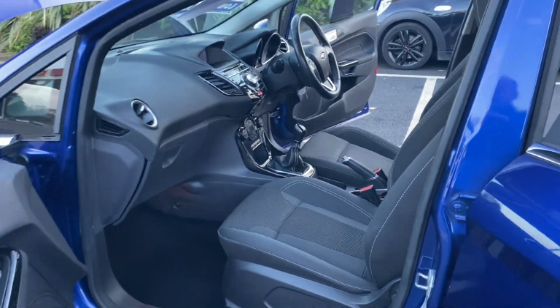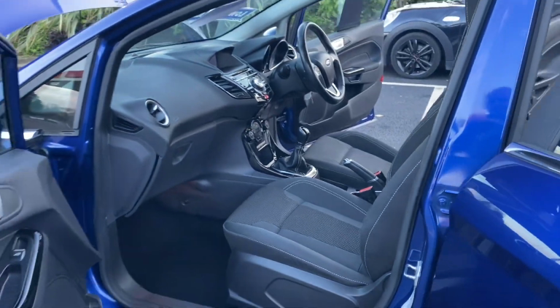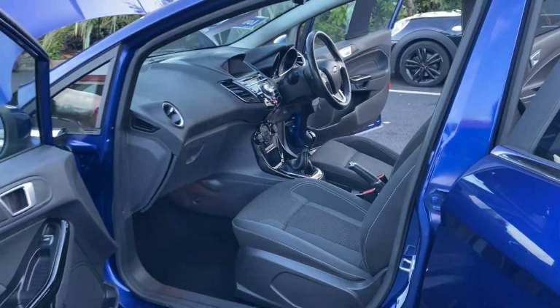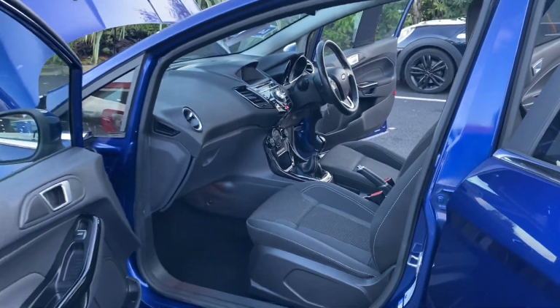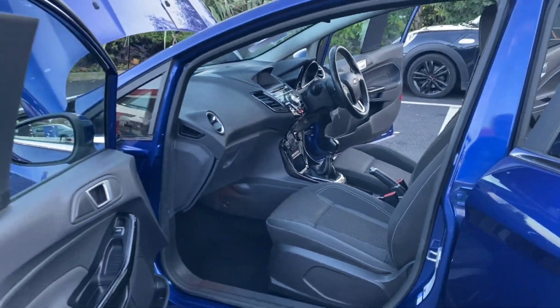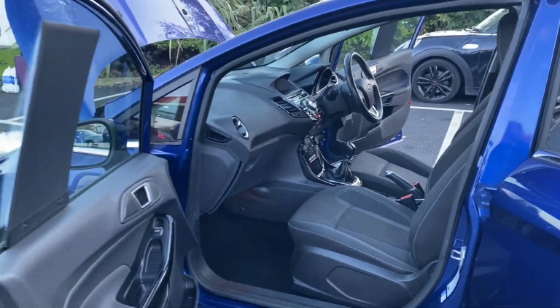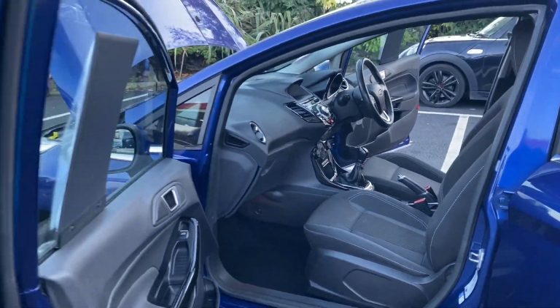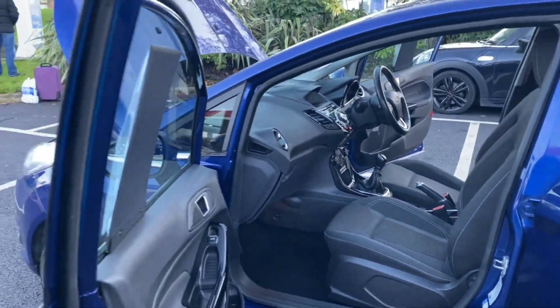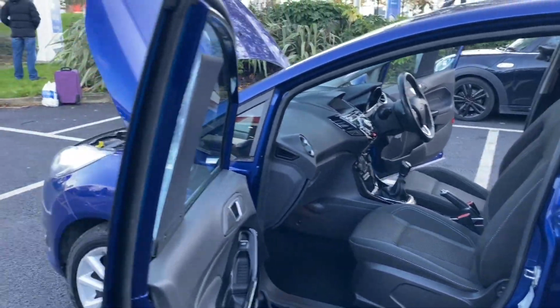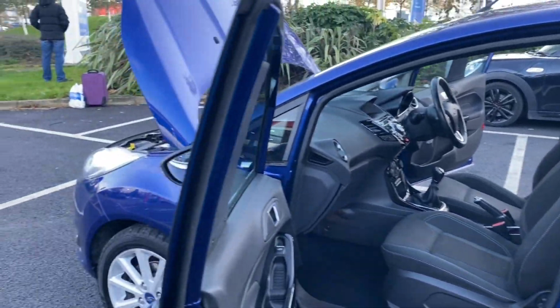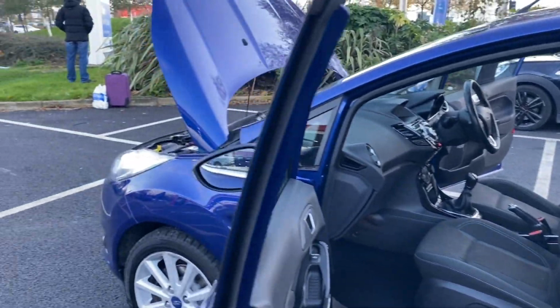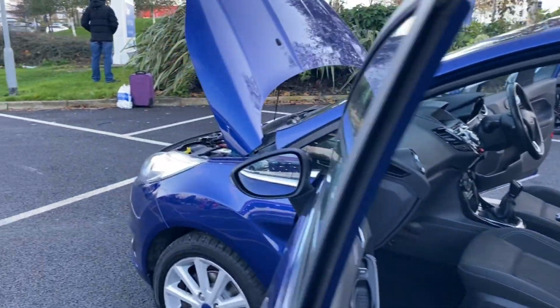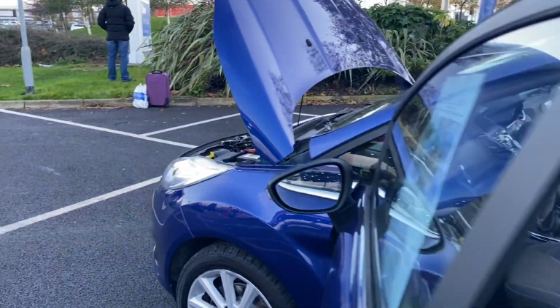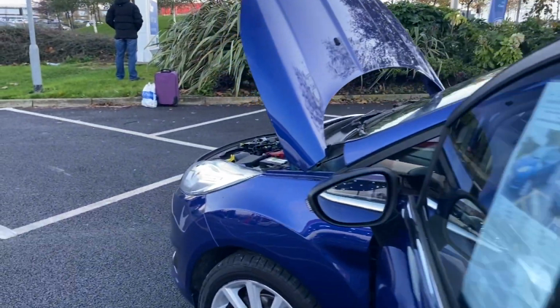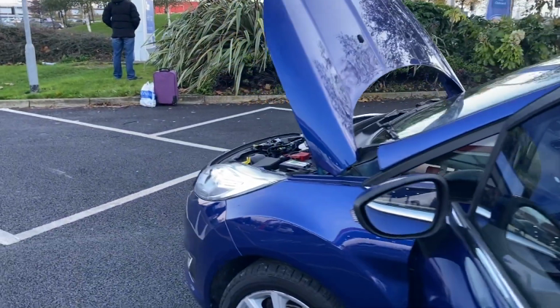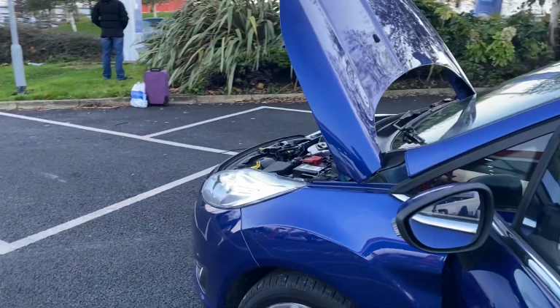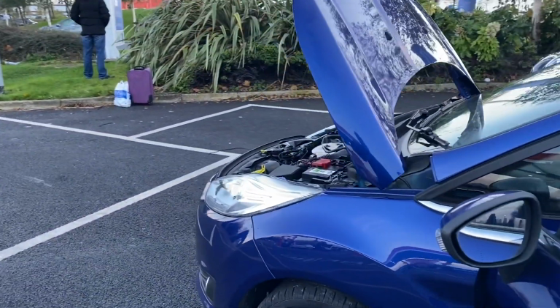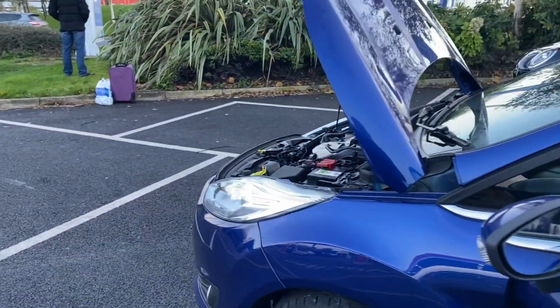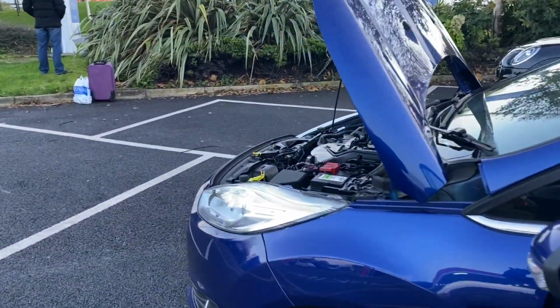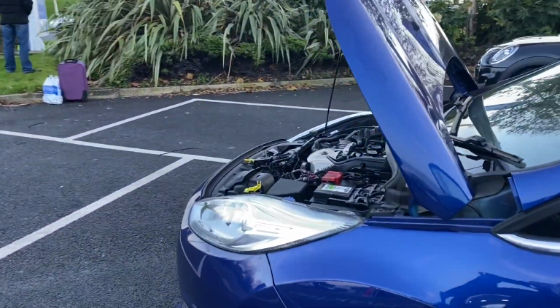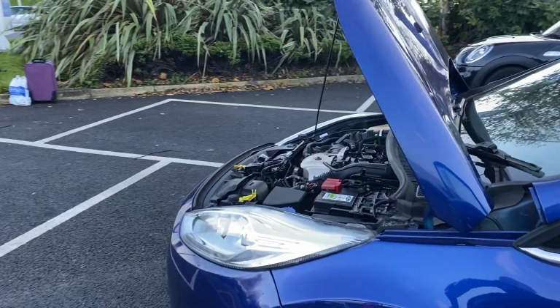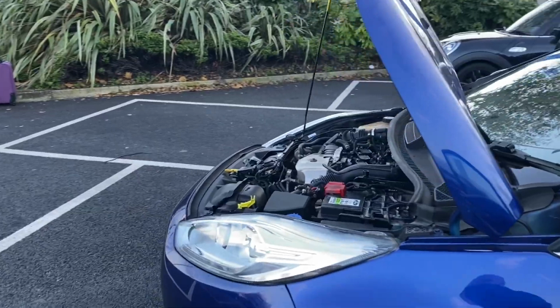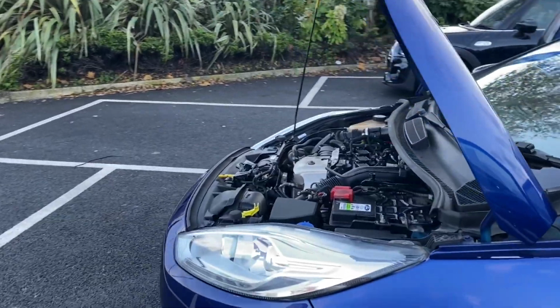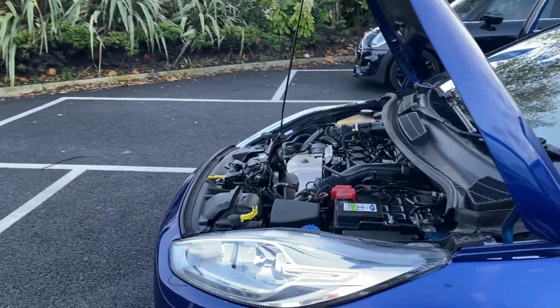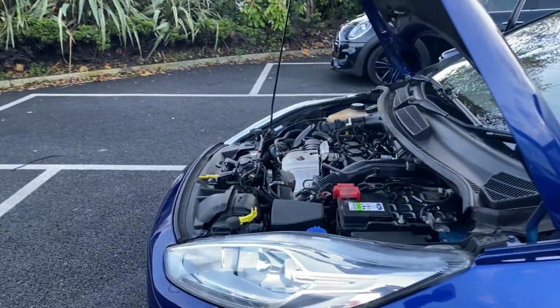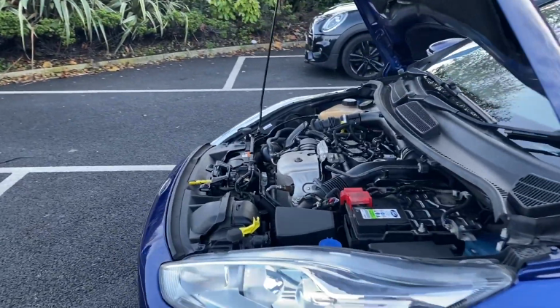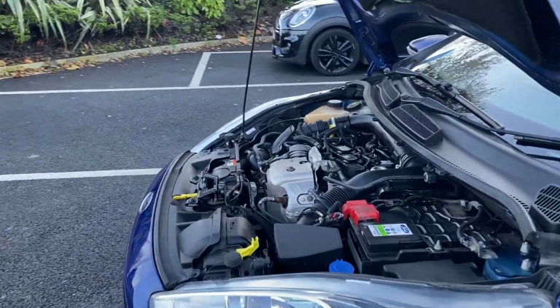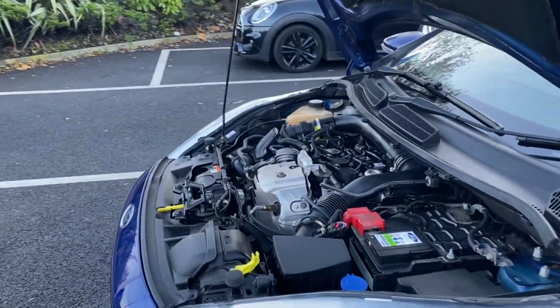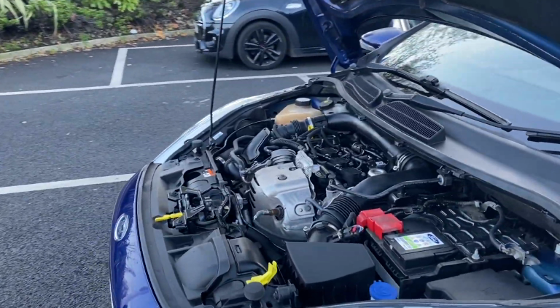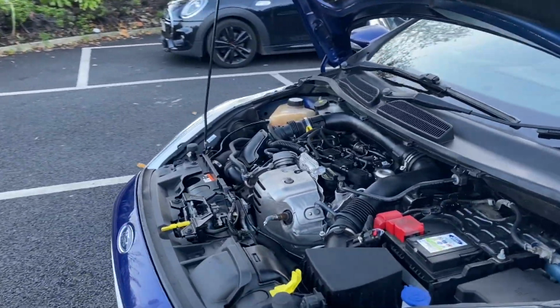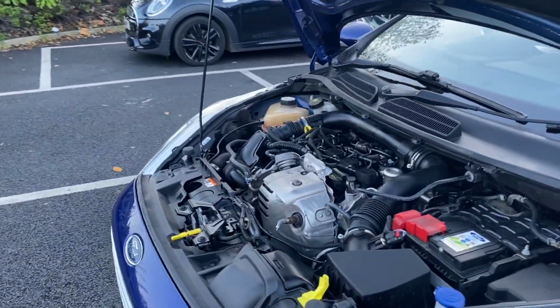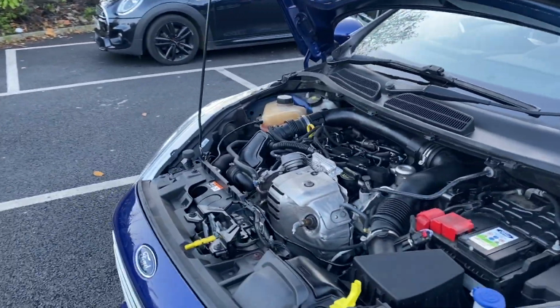The car will come with 12 months on the MOT. Any advisories on the MOT, we do those as a matter of course as well. It also comes fully serviced.